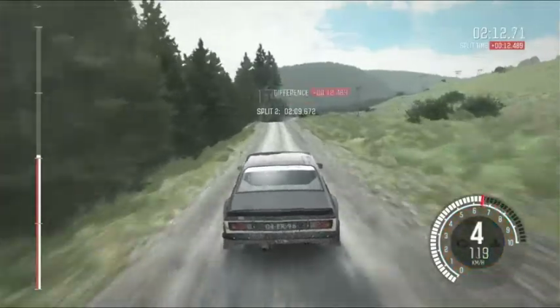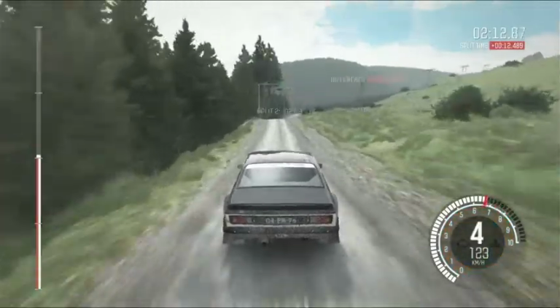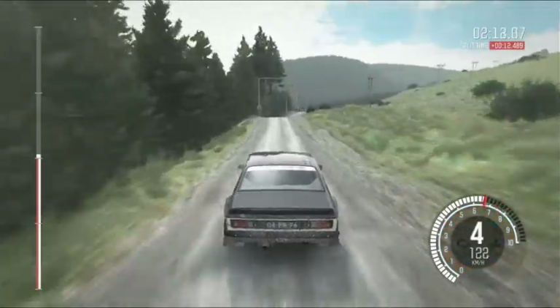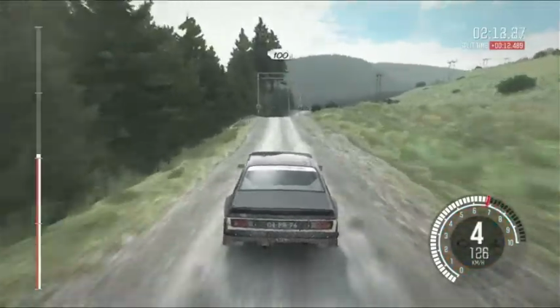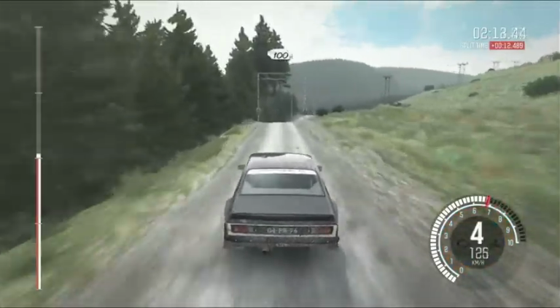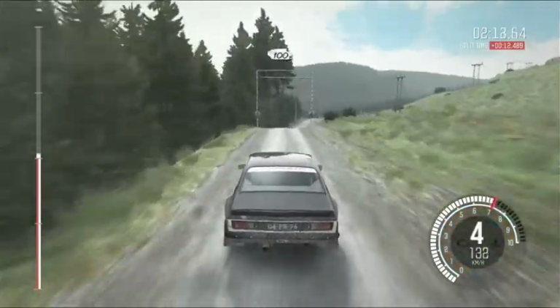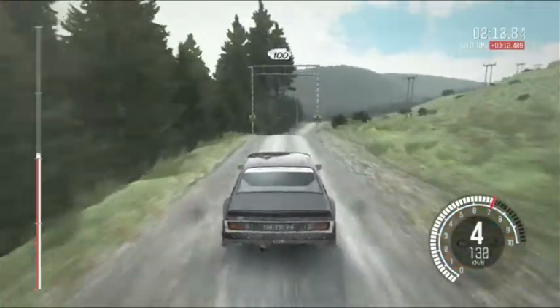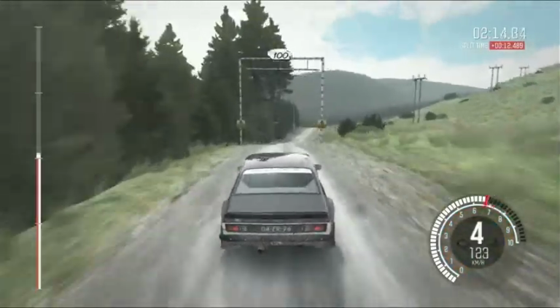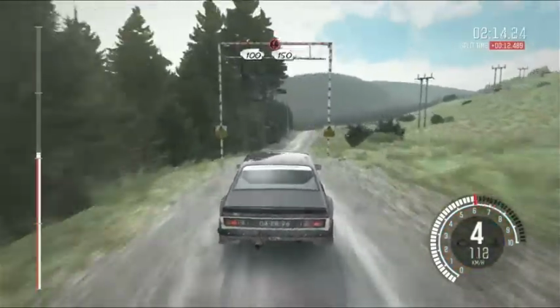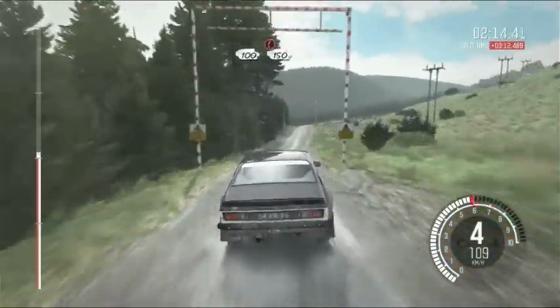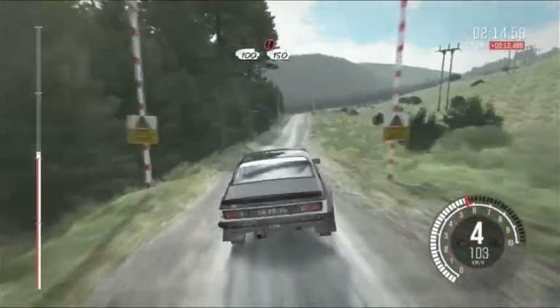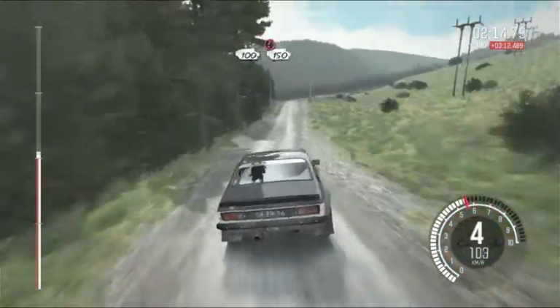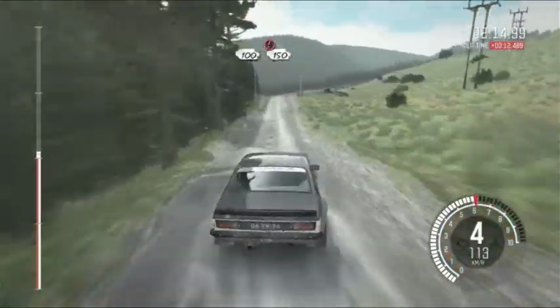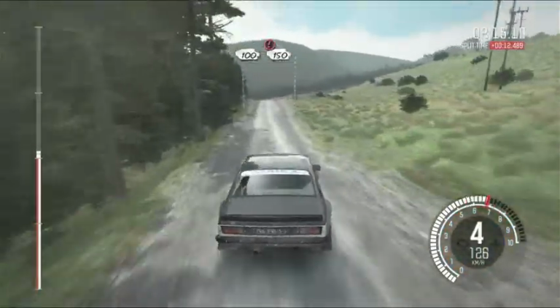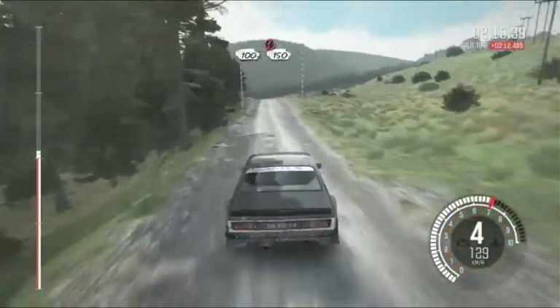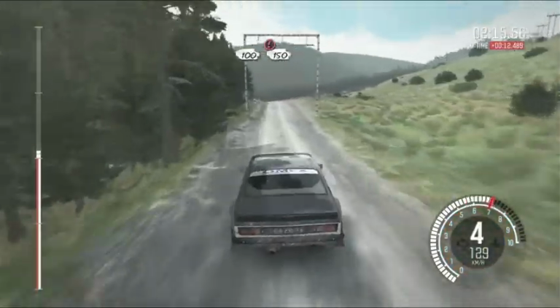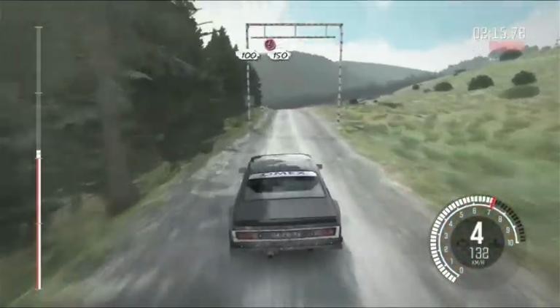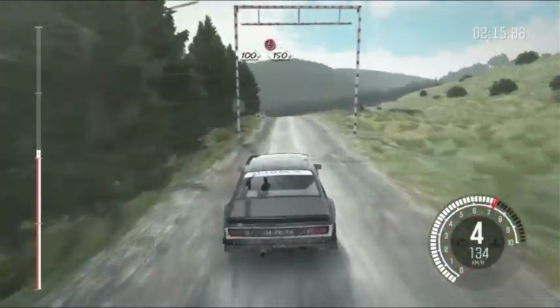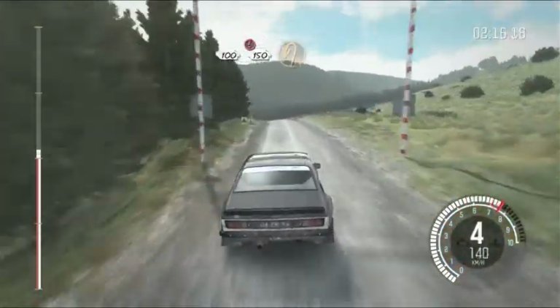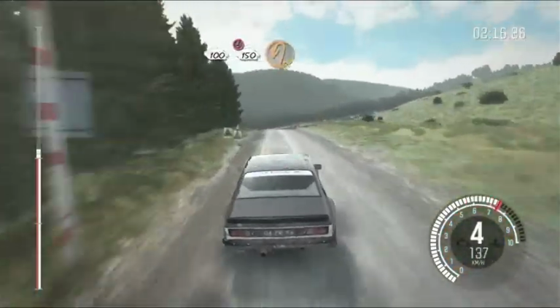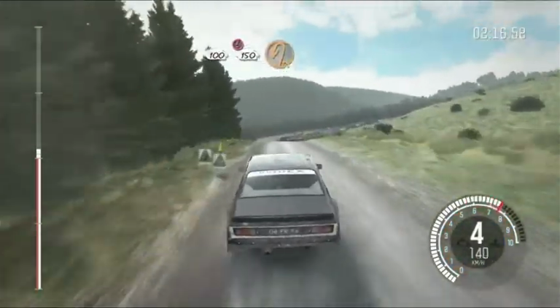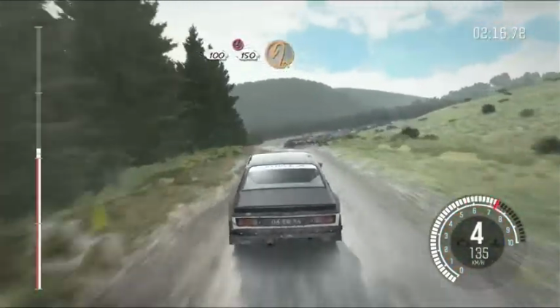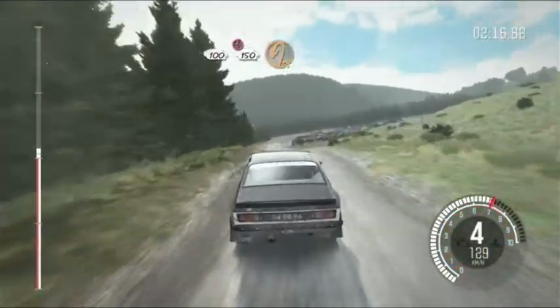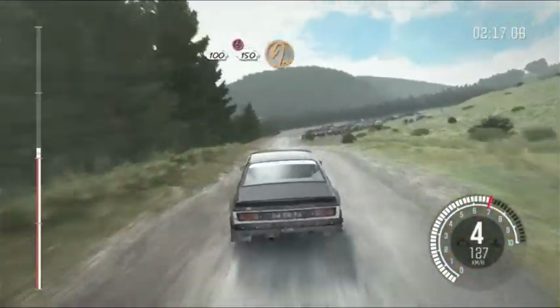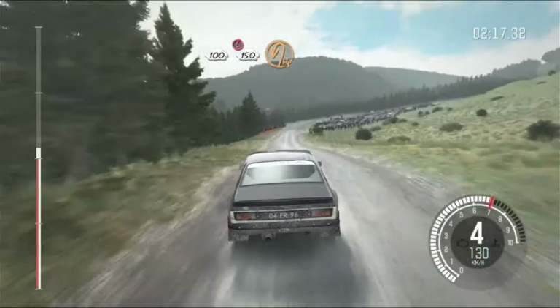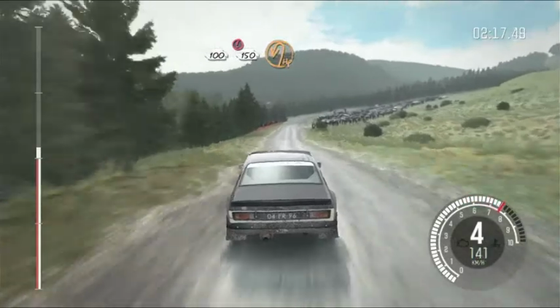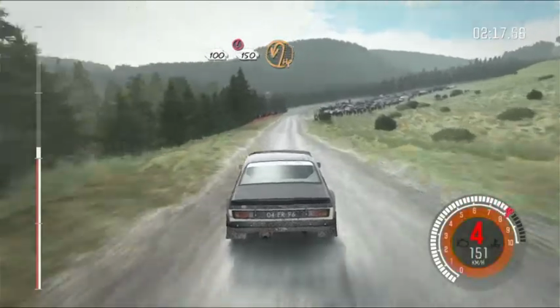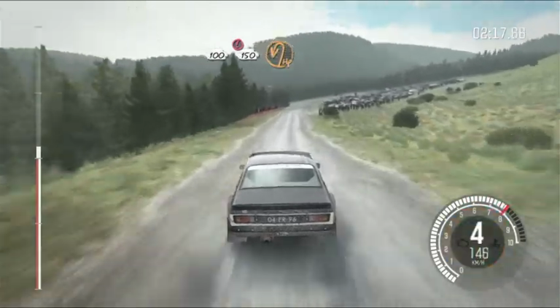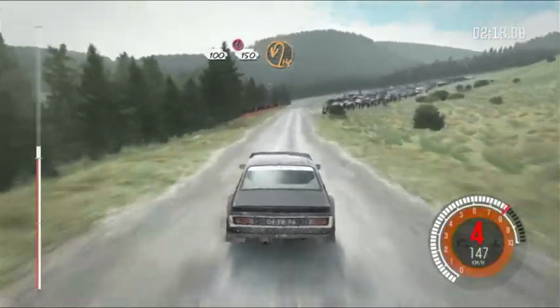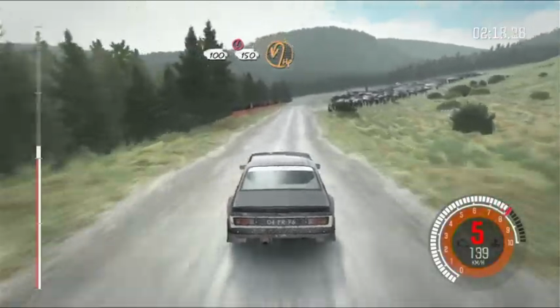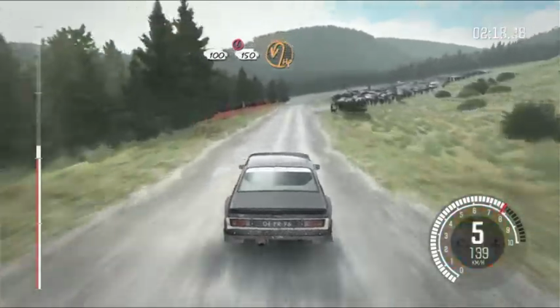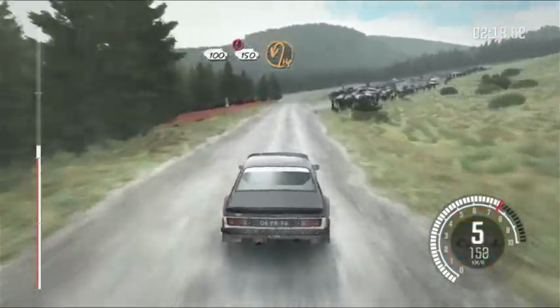100 through post, keep left over long crest. Caution, braking, 100, 150, past junction, open hairpin left.